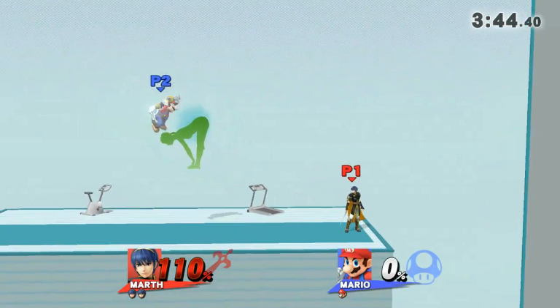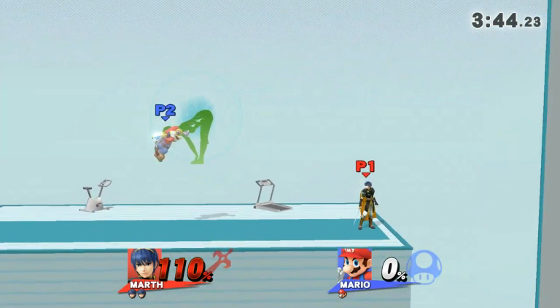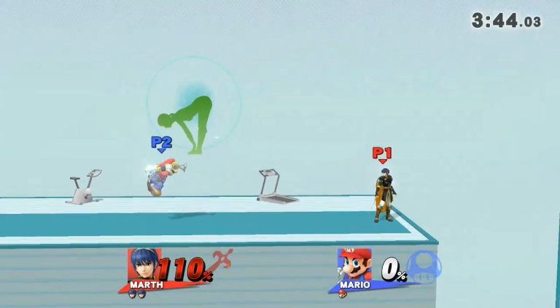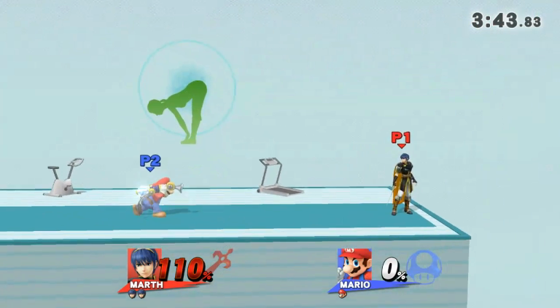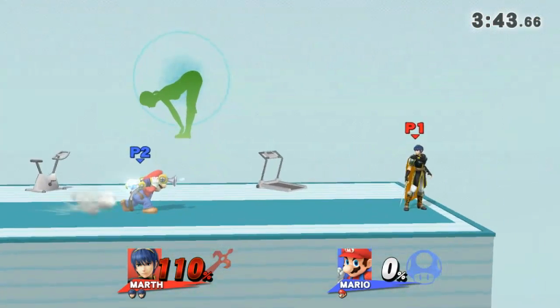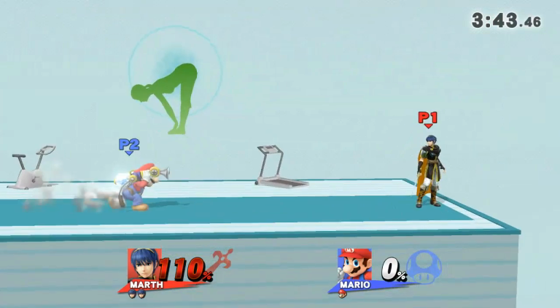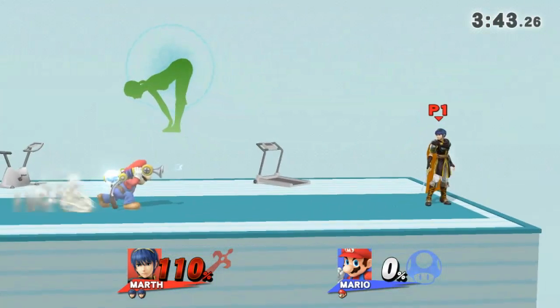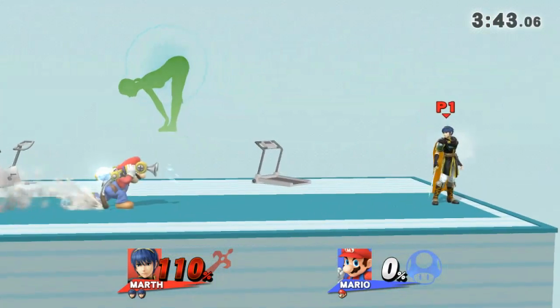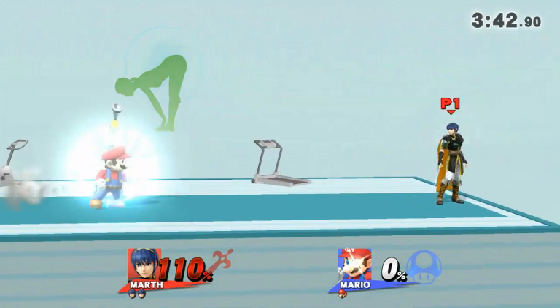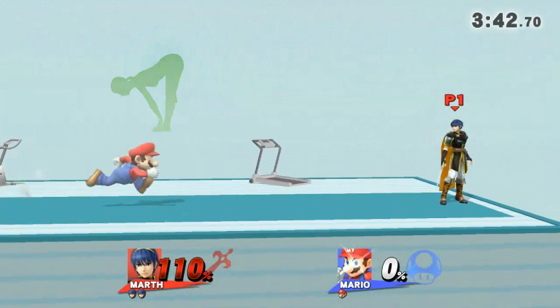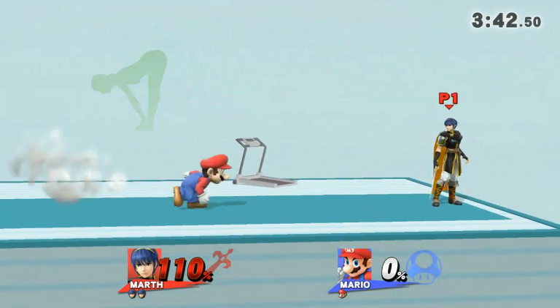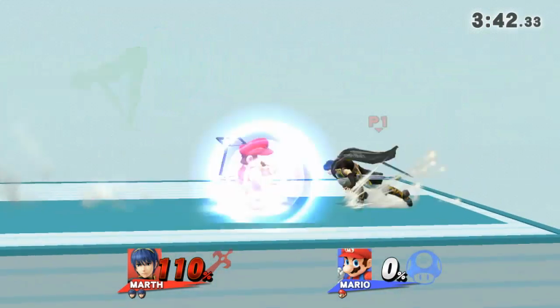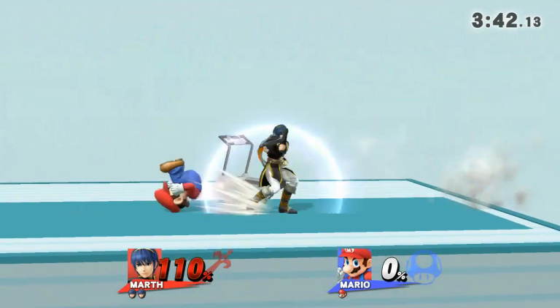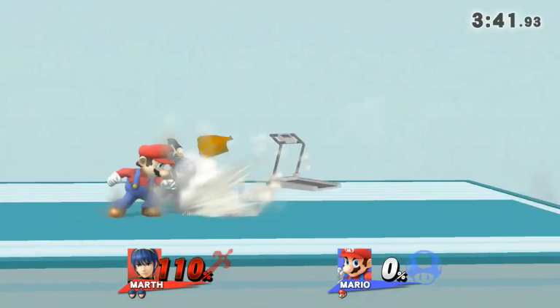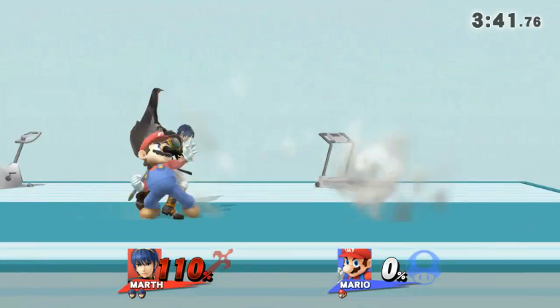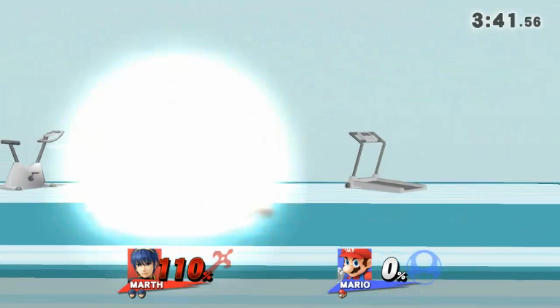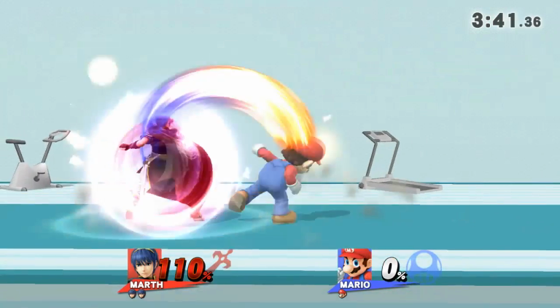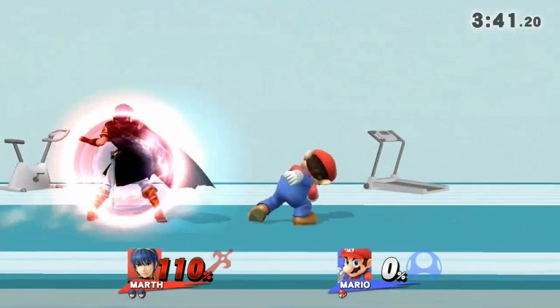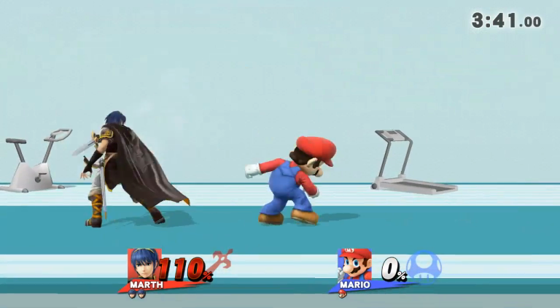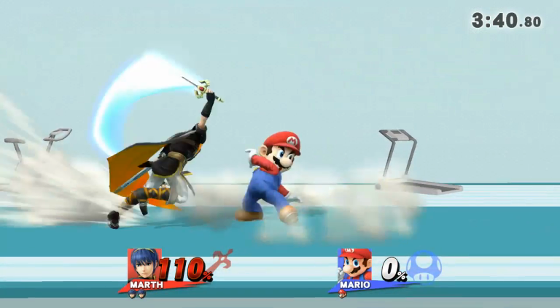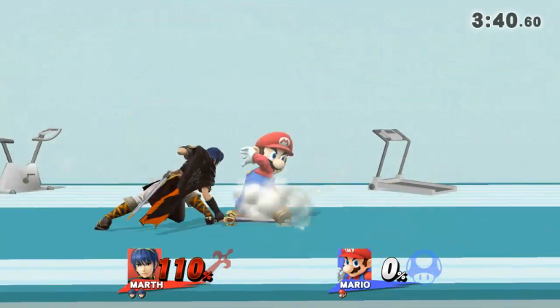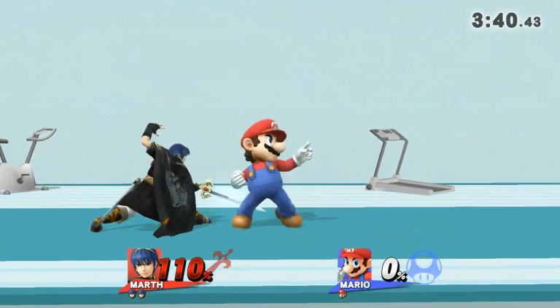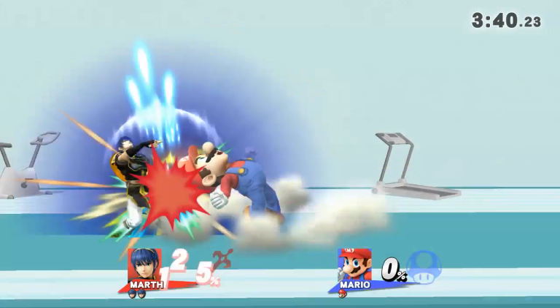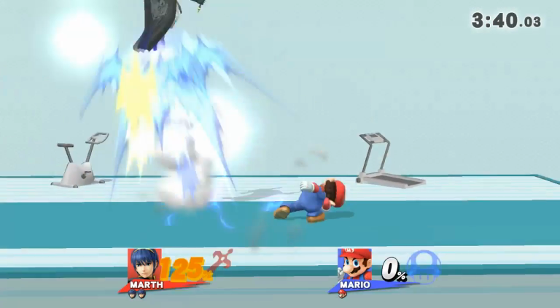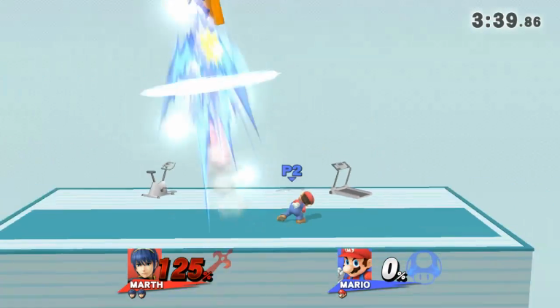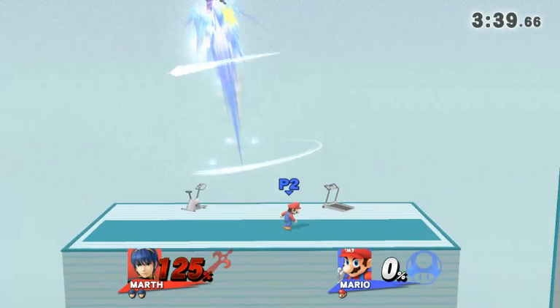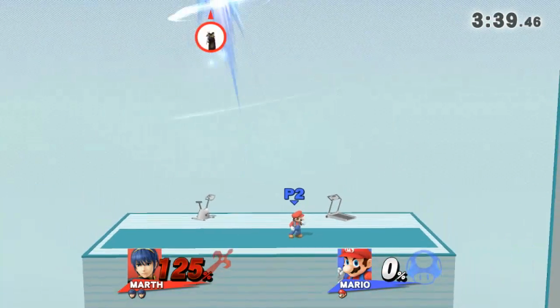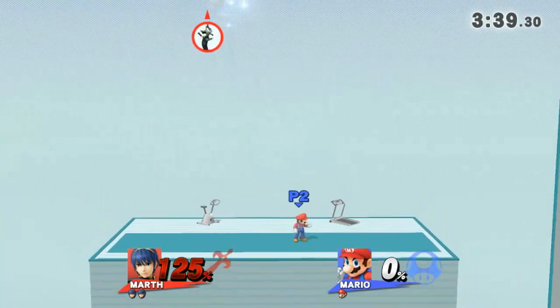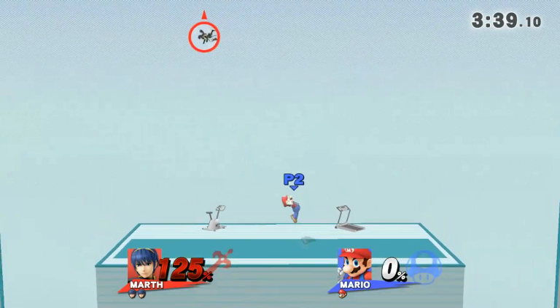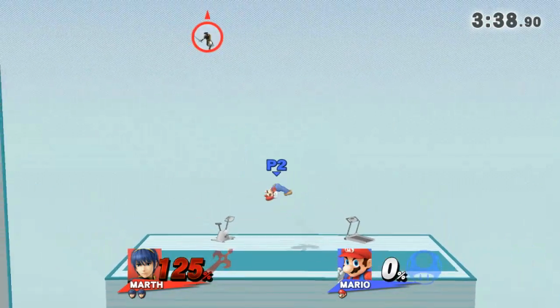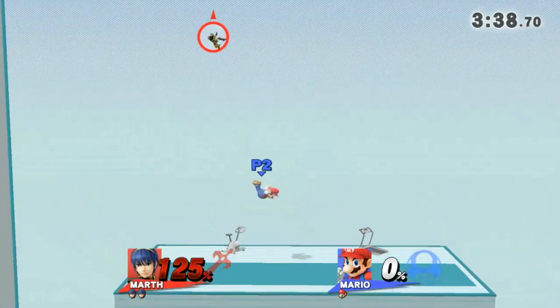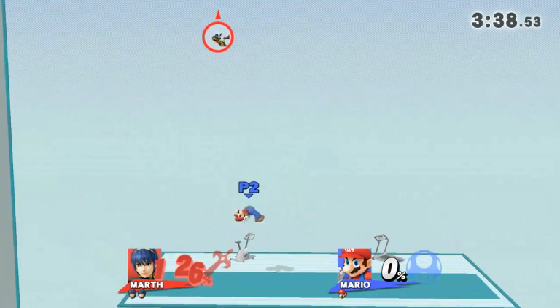Now, return to your original position. One, two, one, go!